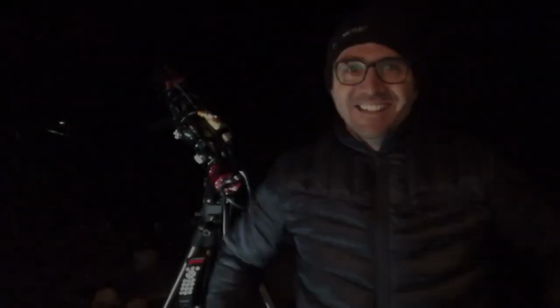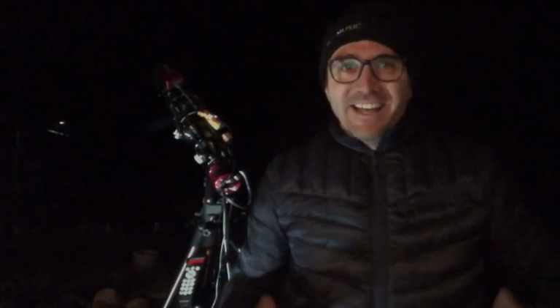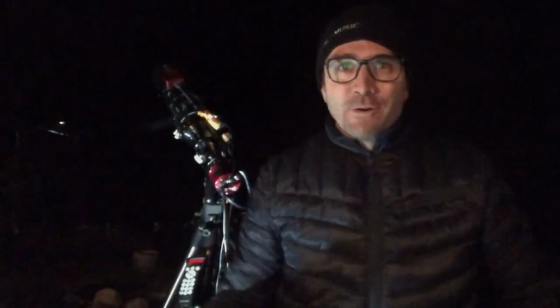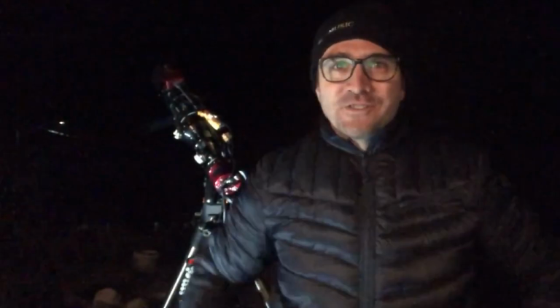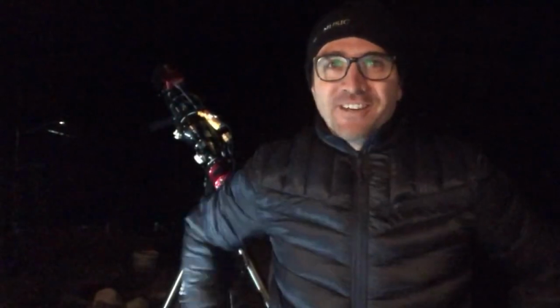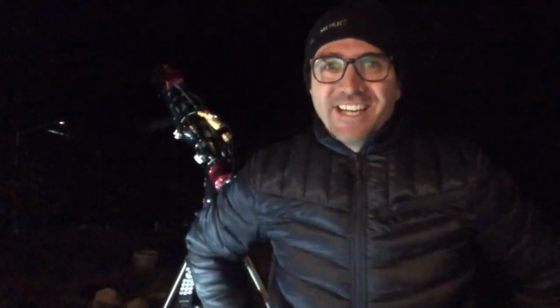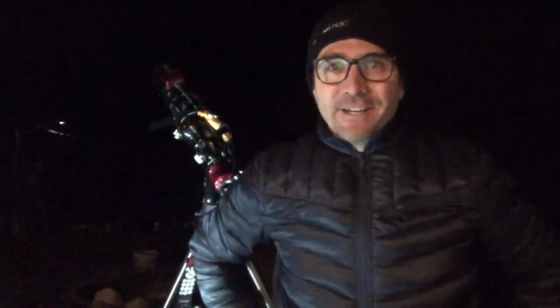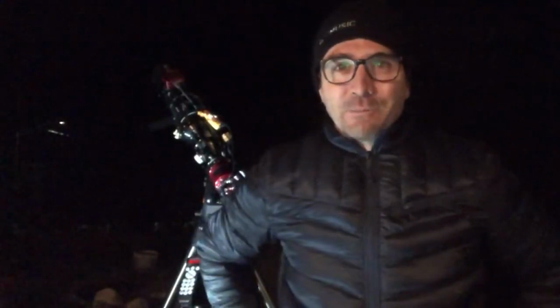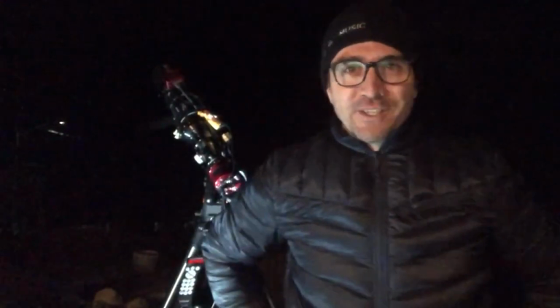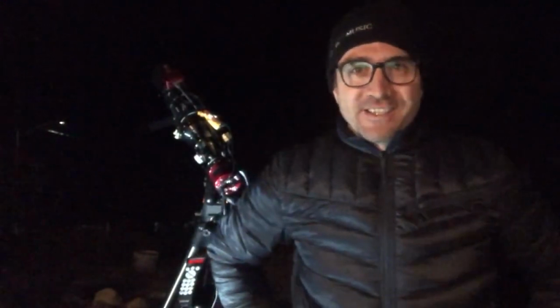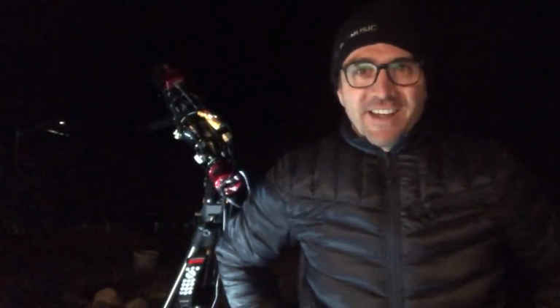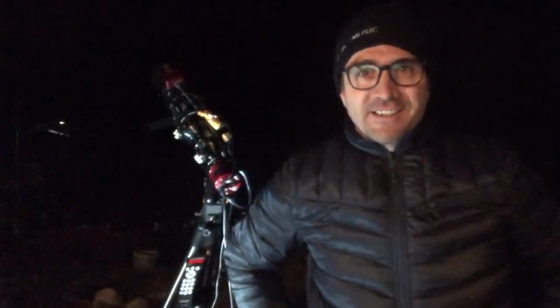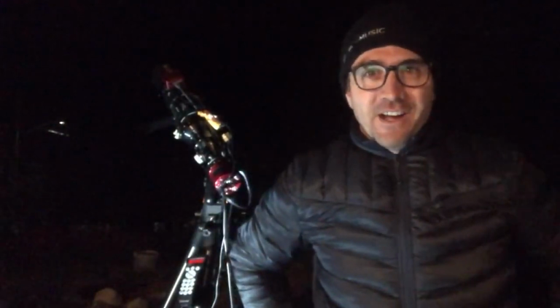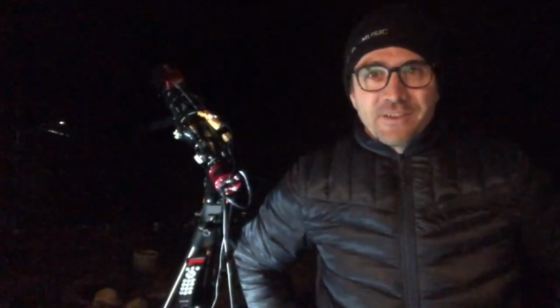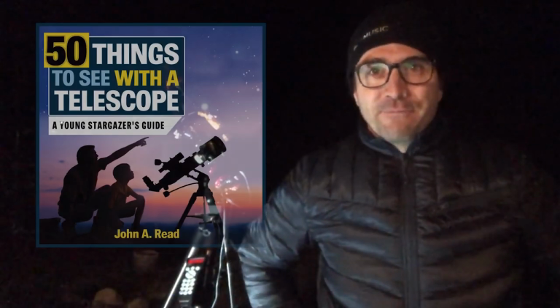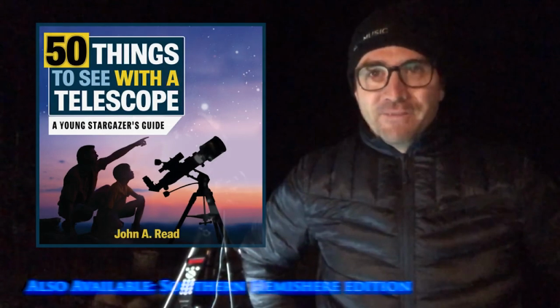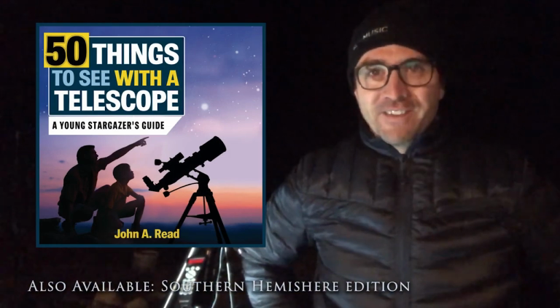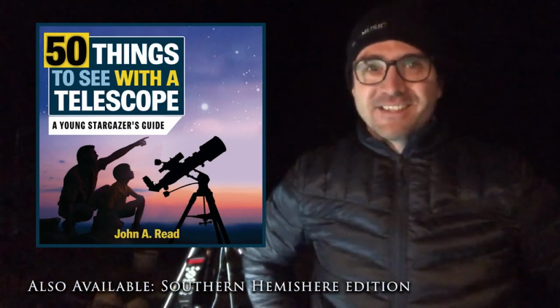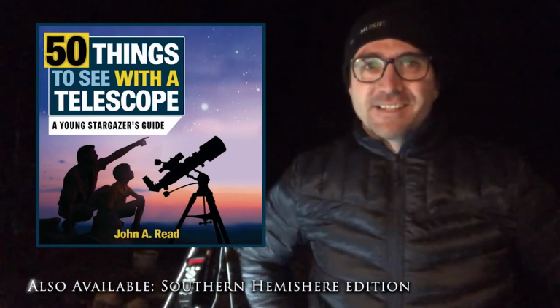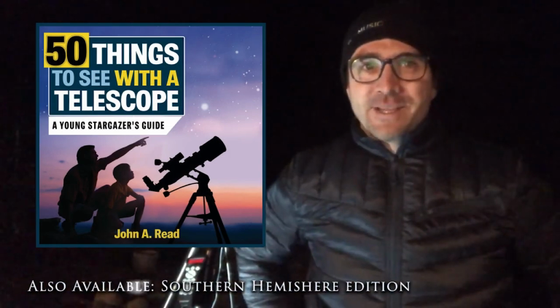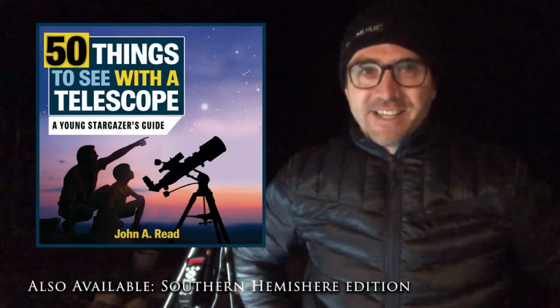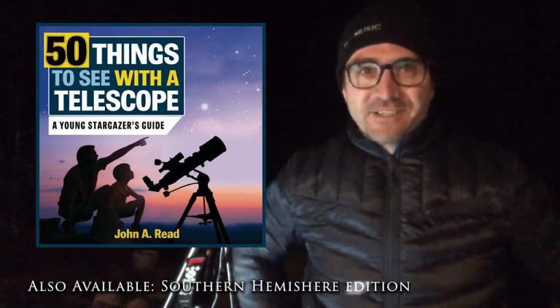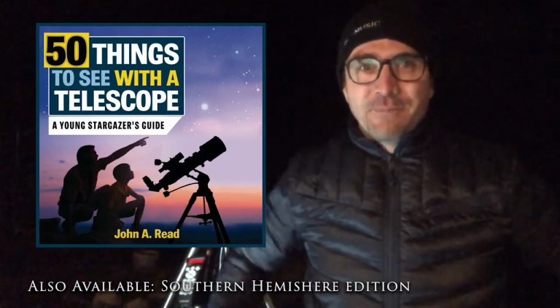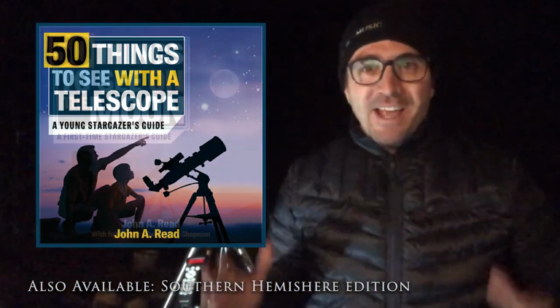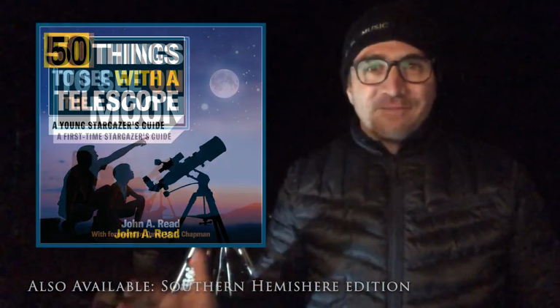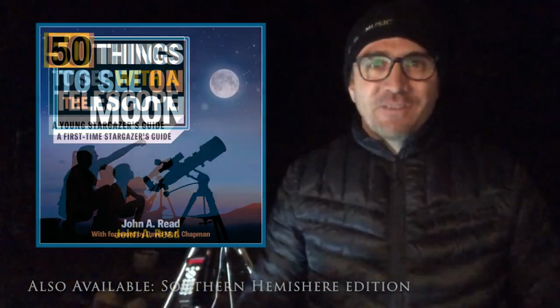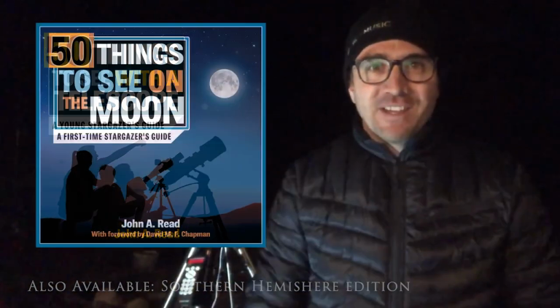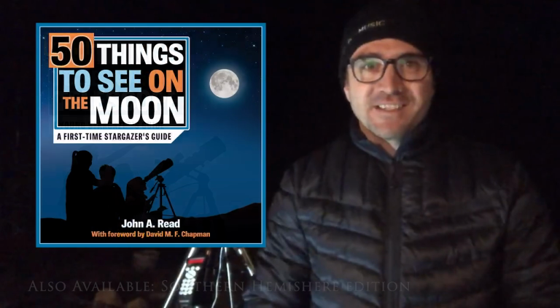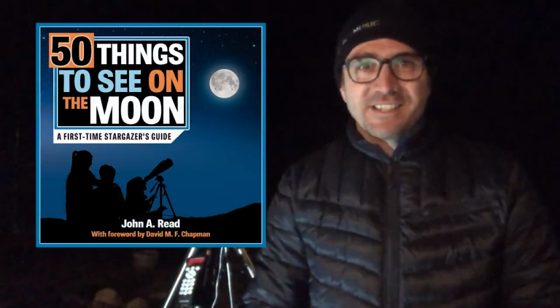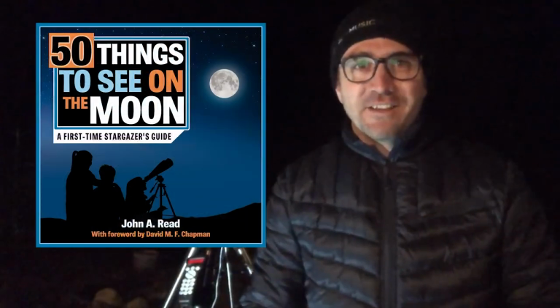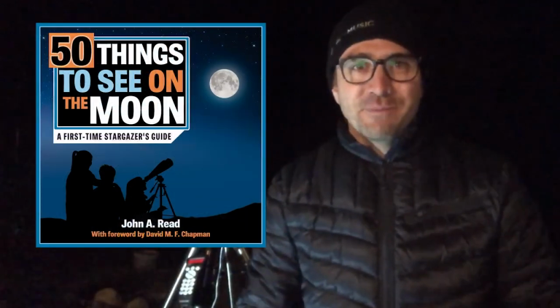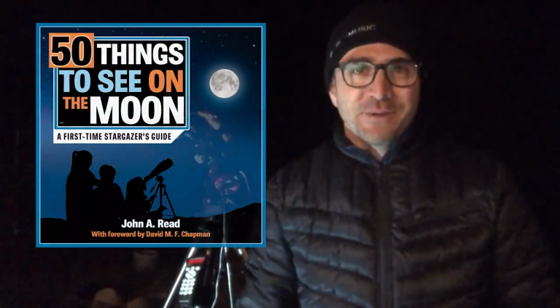Hey everyone, John Reed here from Learn to Stargaze and author of 50 Things to See with a Telescope and 50 Things to See on the Moon.